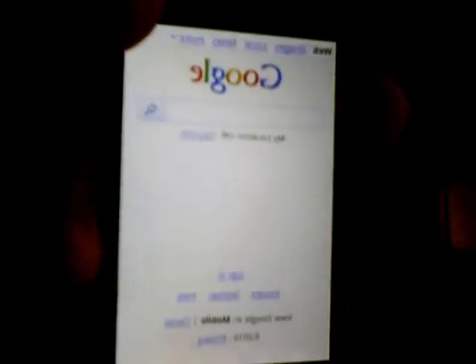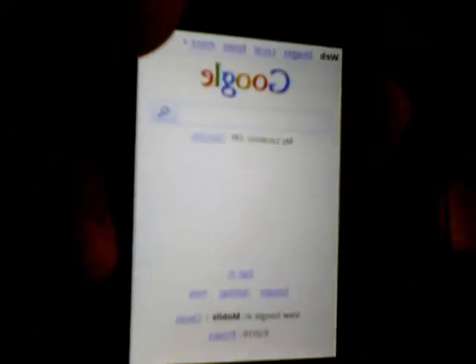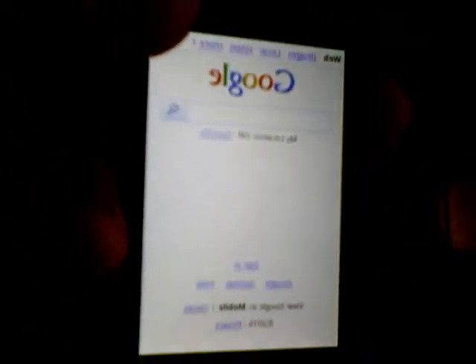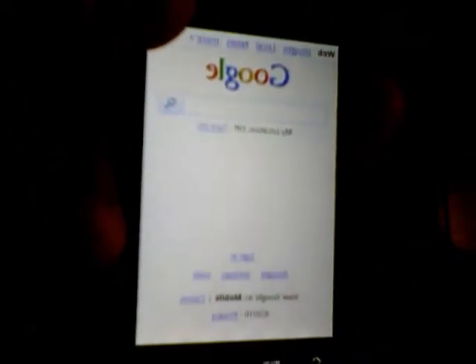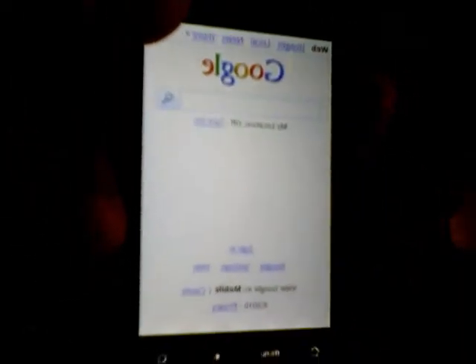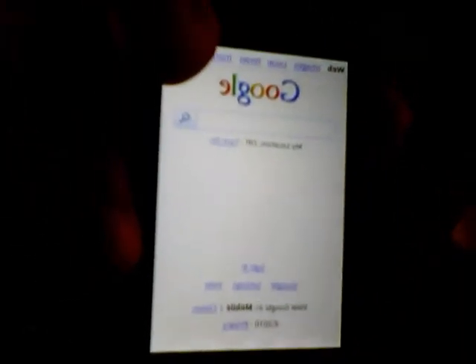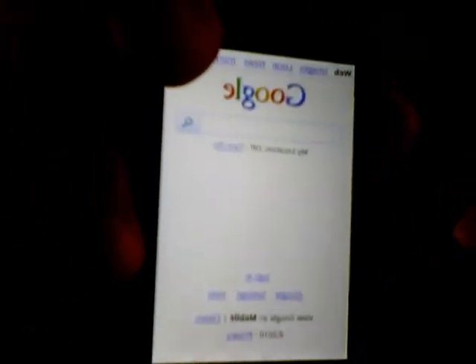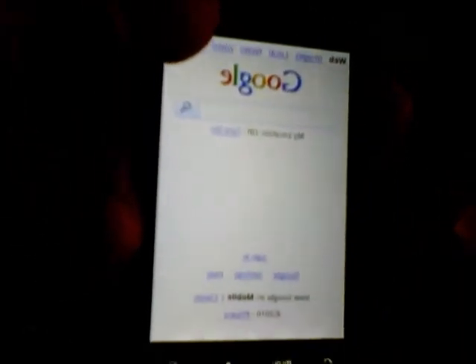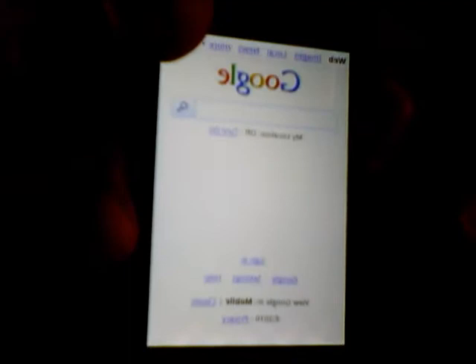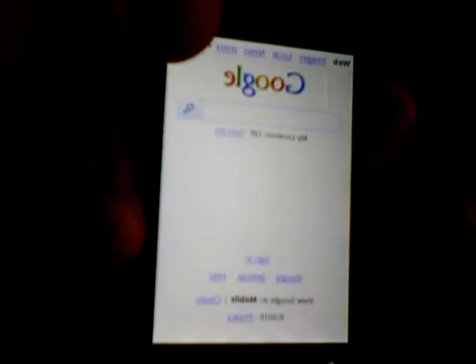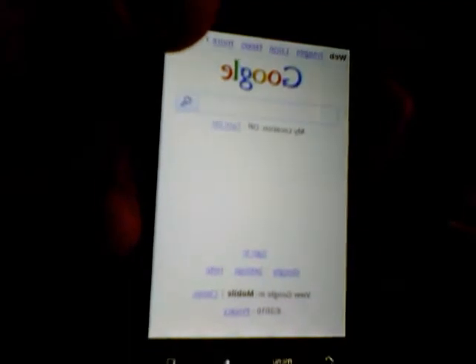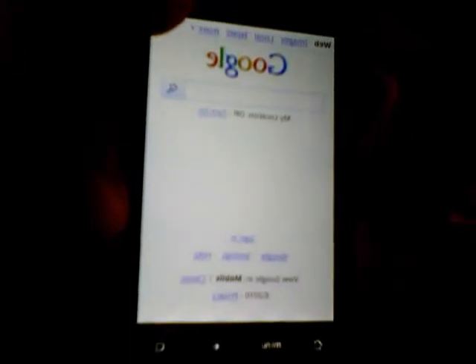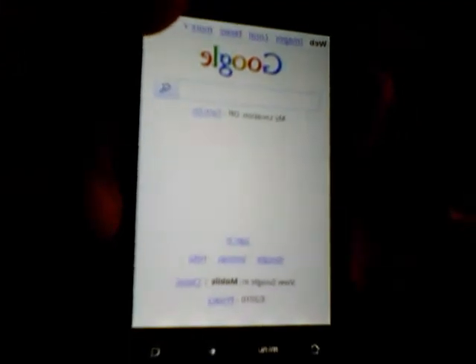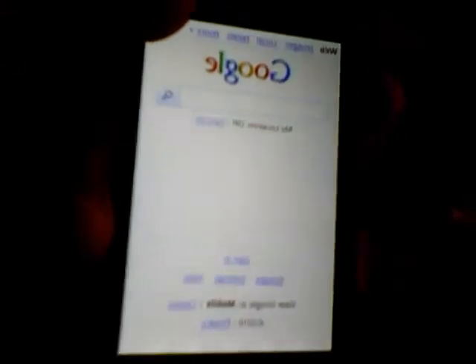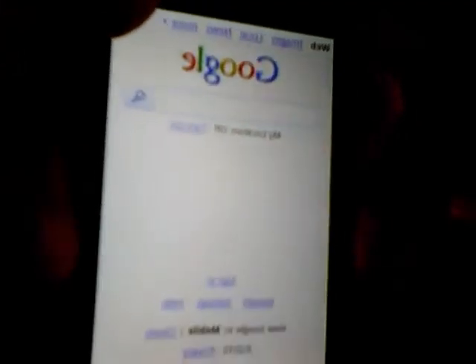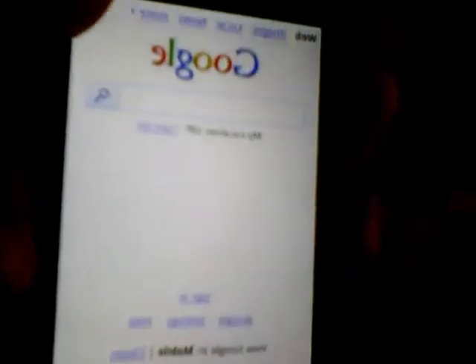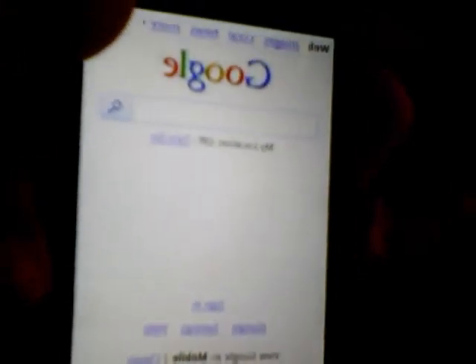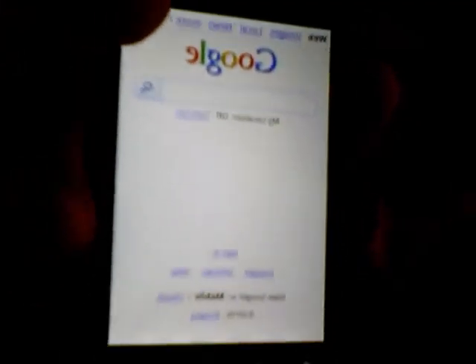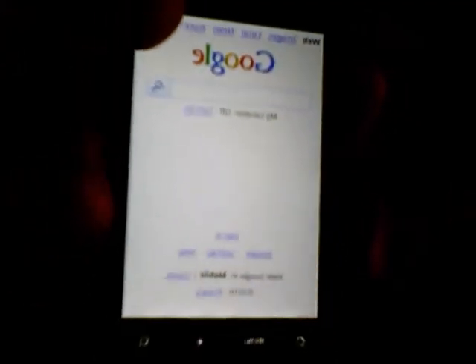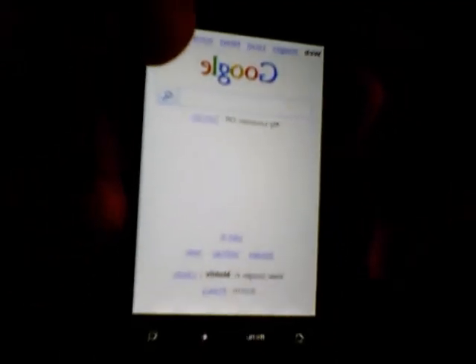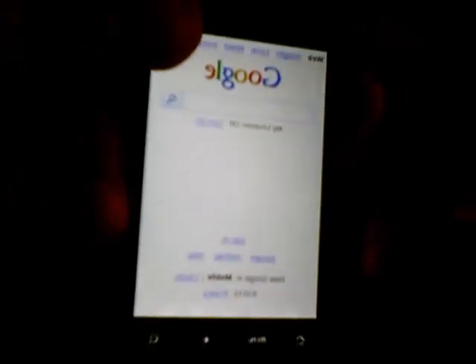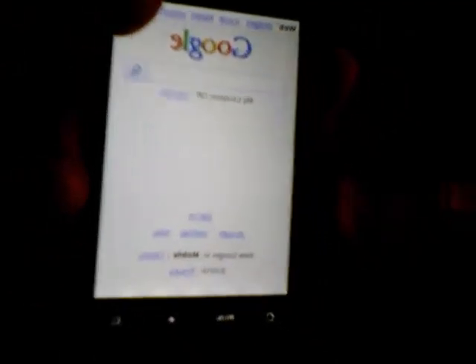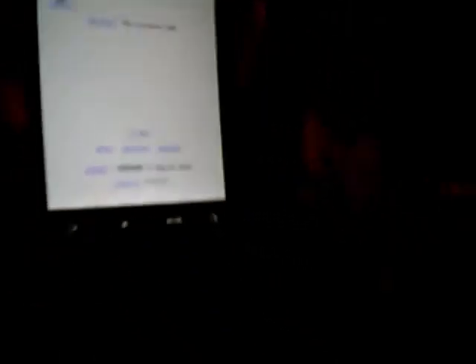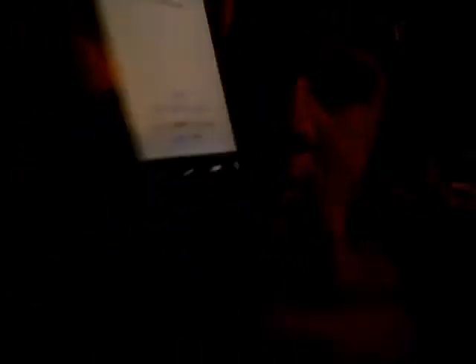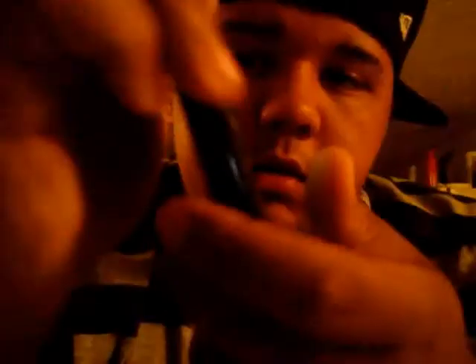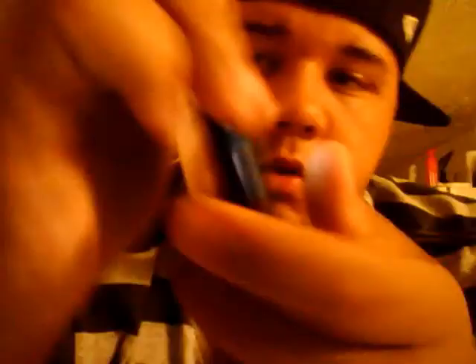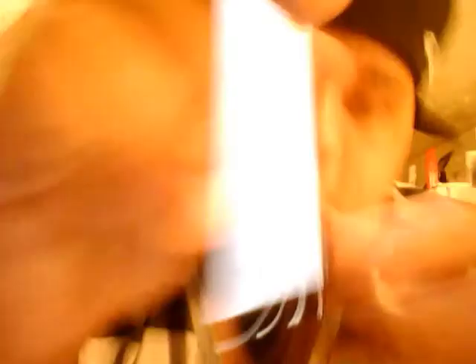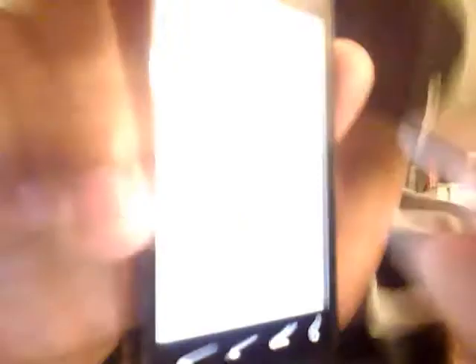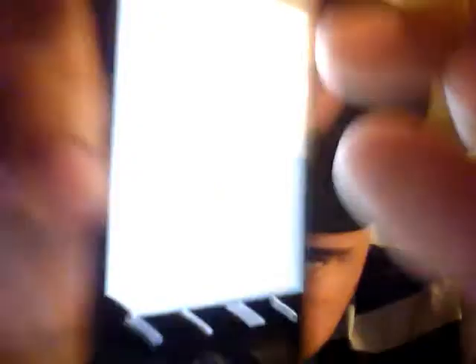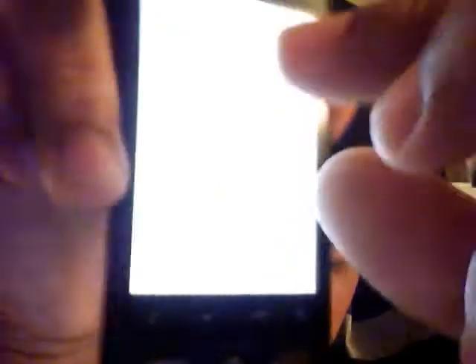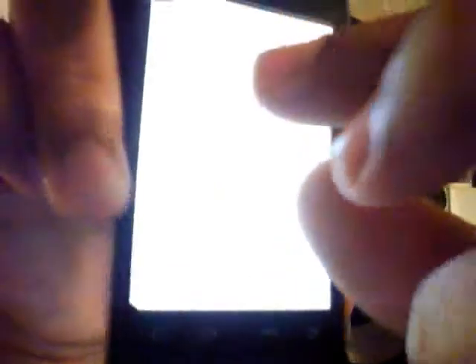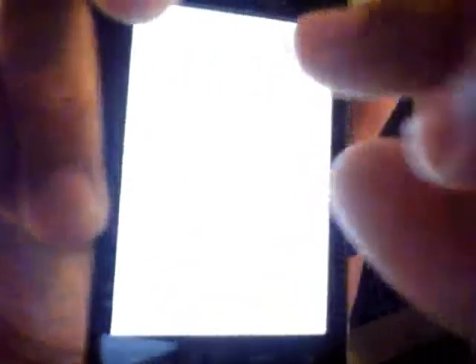It's a Google phone, so it's going to be set on Google by default. But yeah, that's how the internet looks, and you can pinch and zoom.